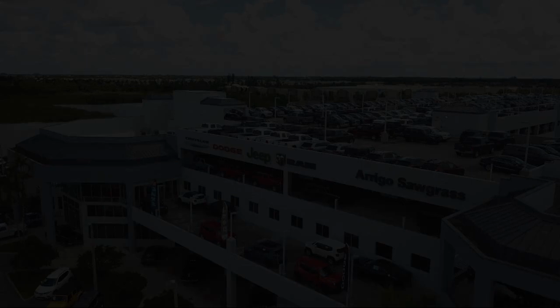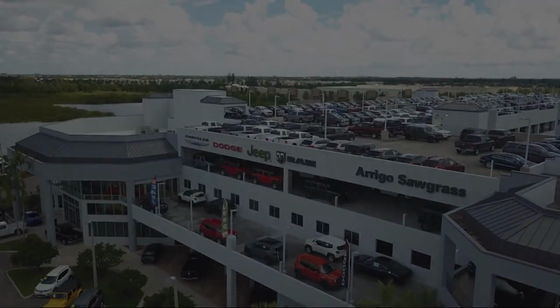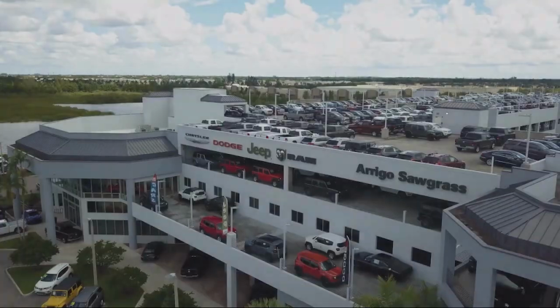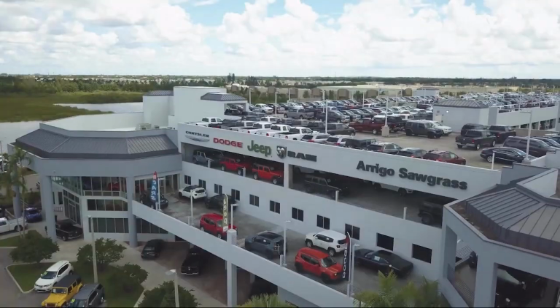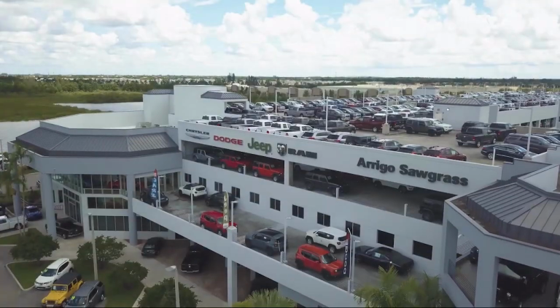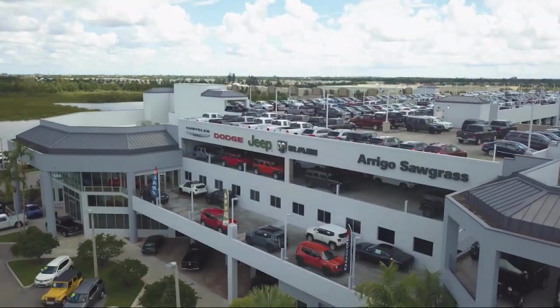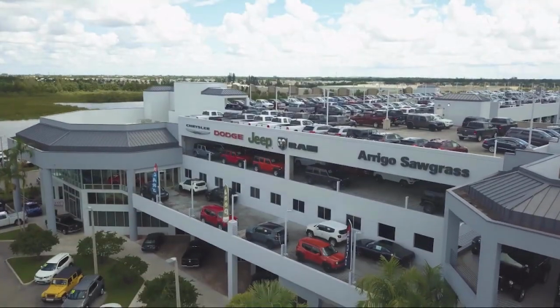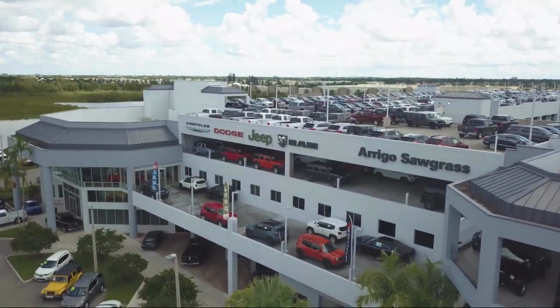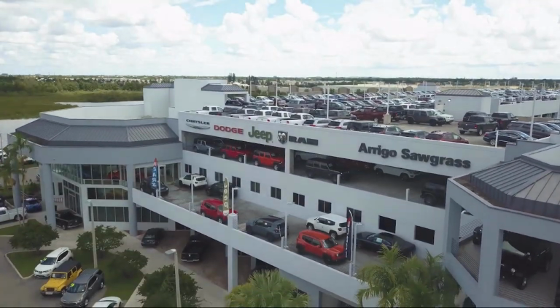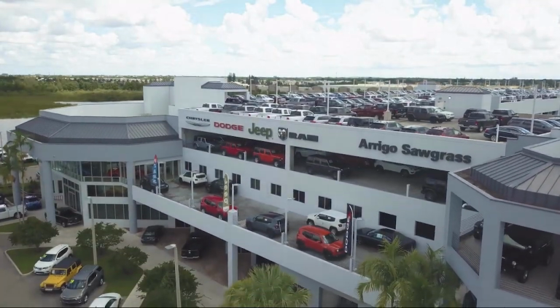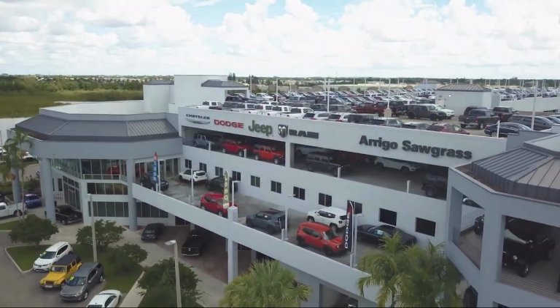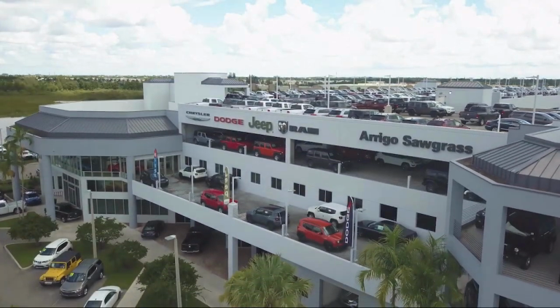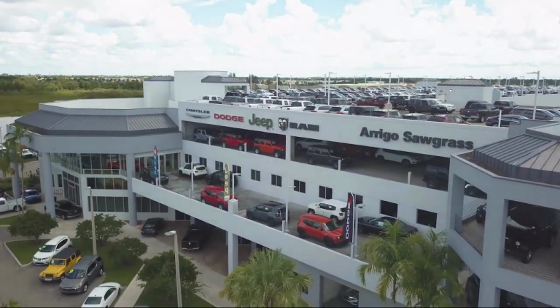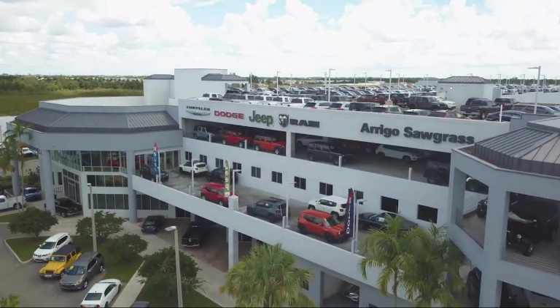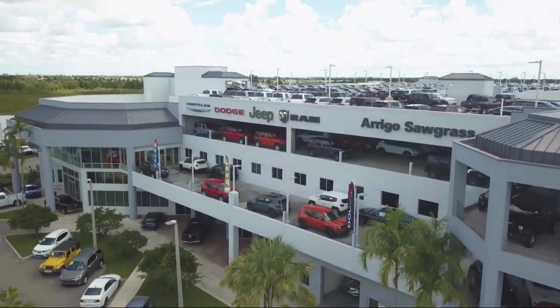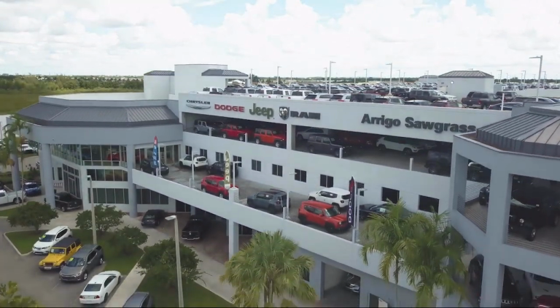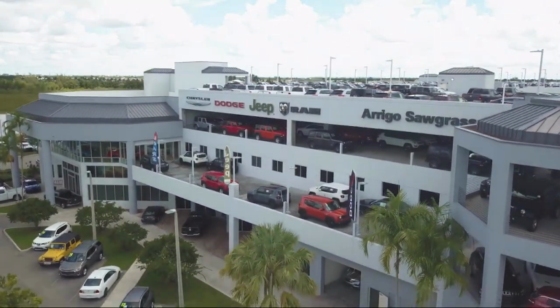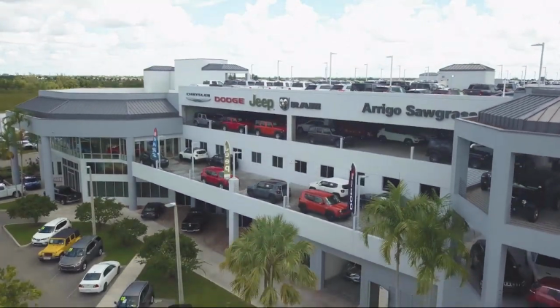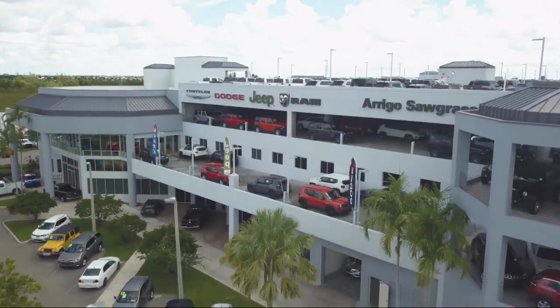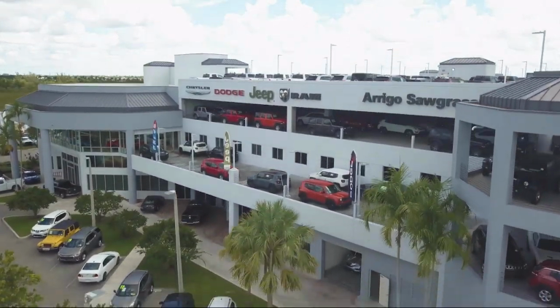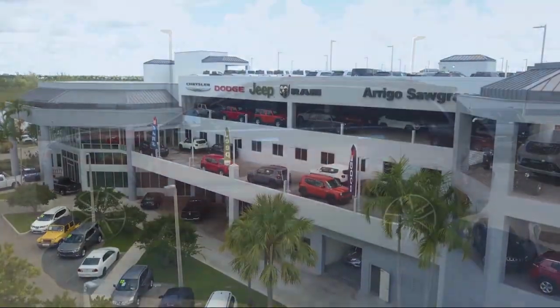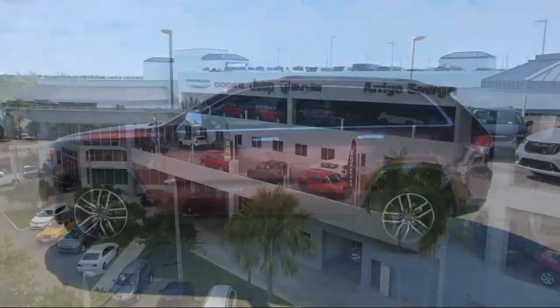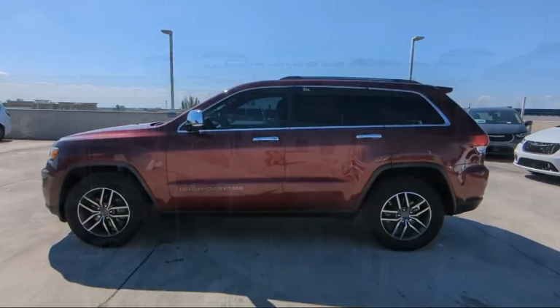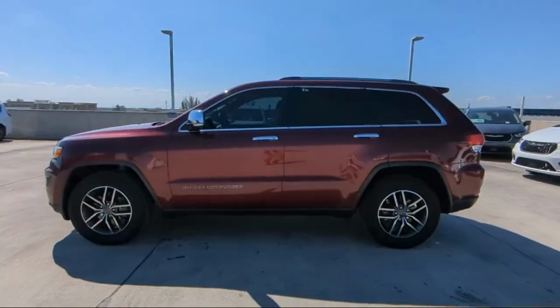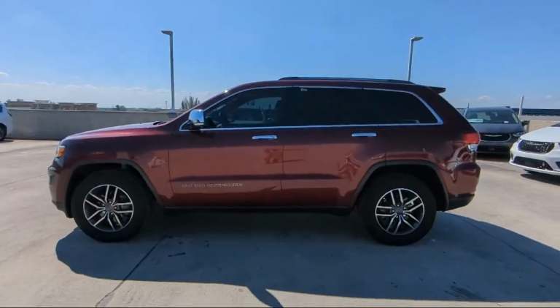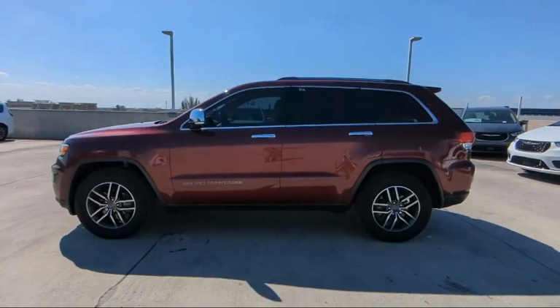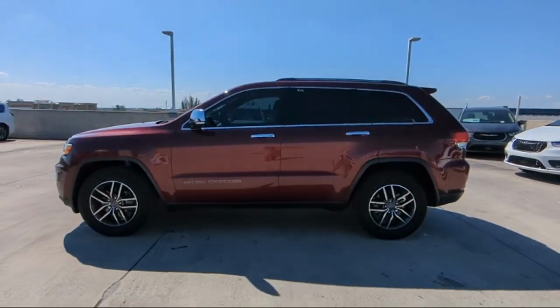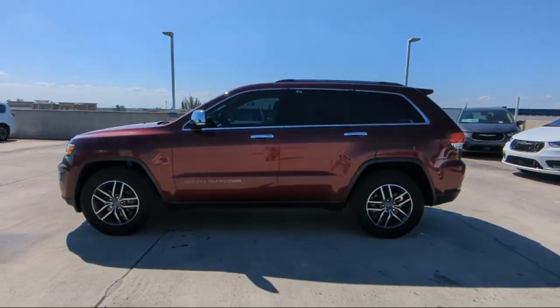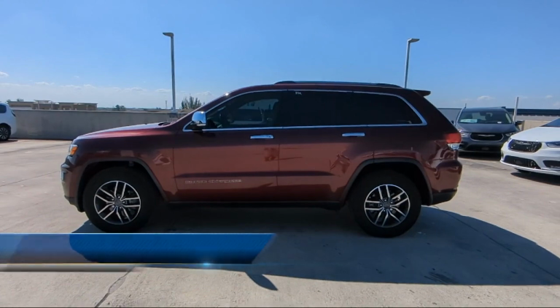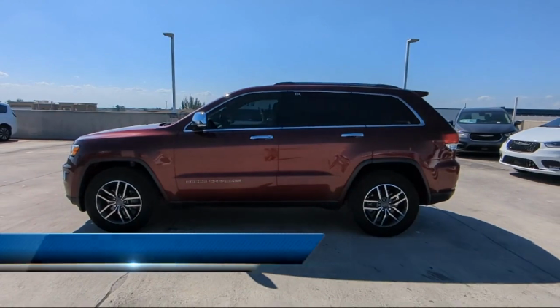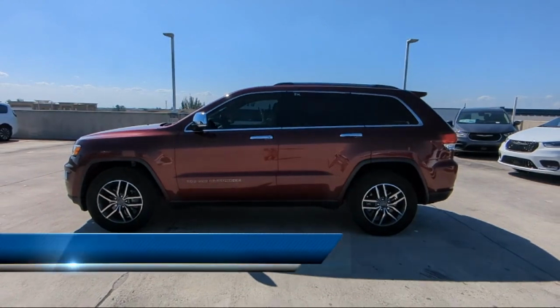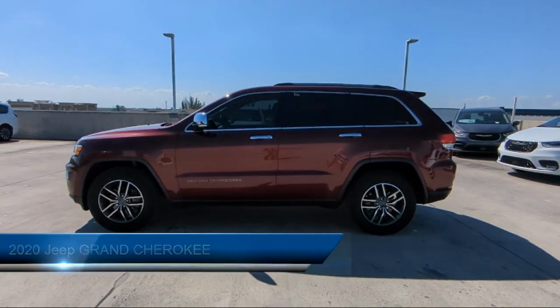Welcome to Rego Chrysler Dodge Jeep Ram. Here's a look at another one of our great vehicles for sale.